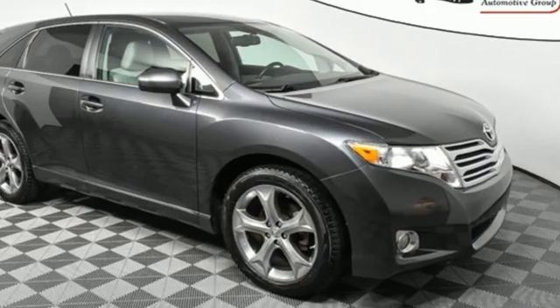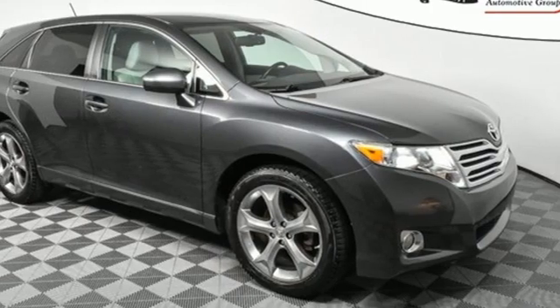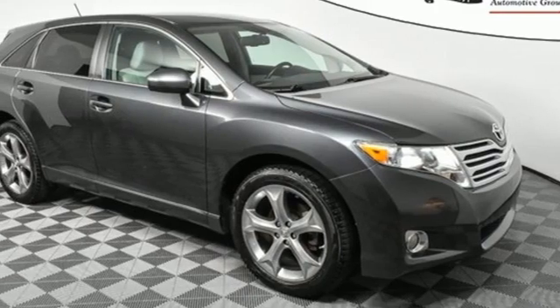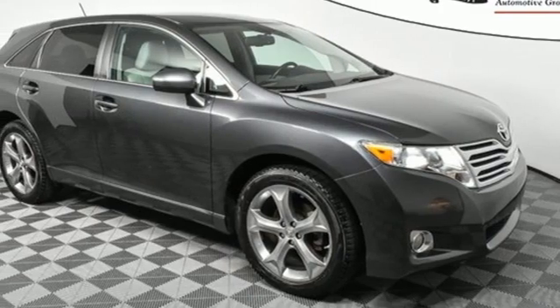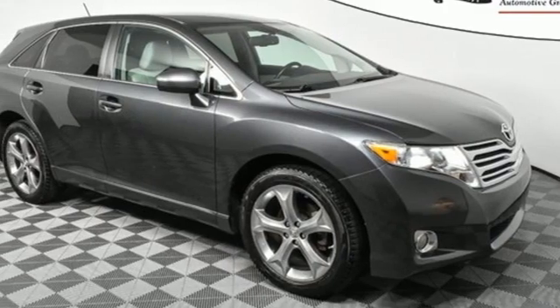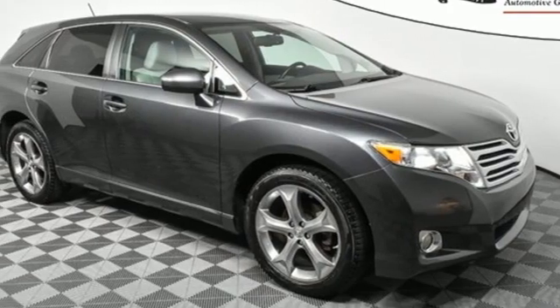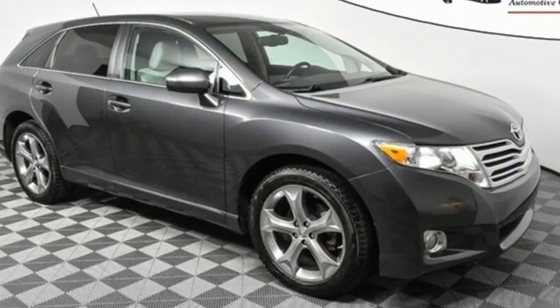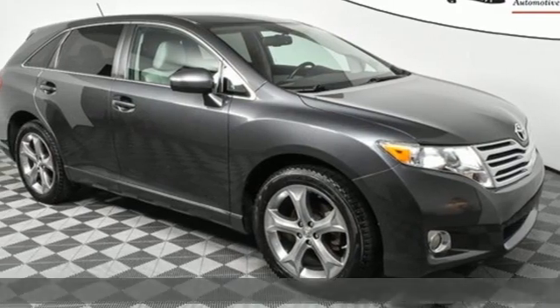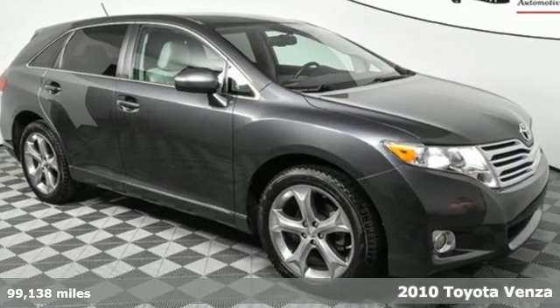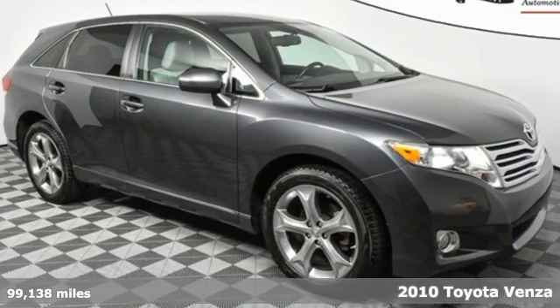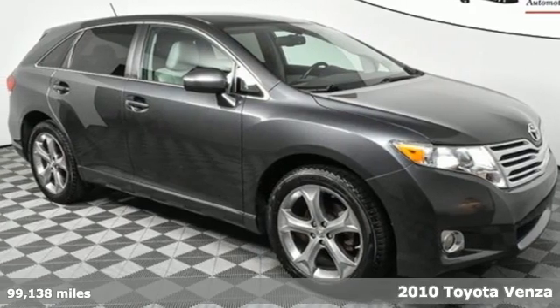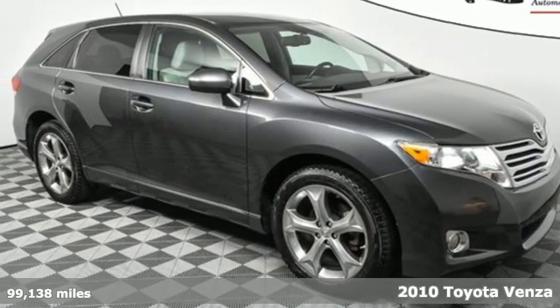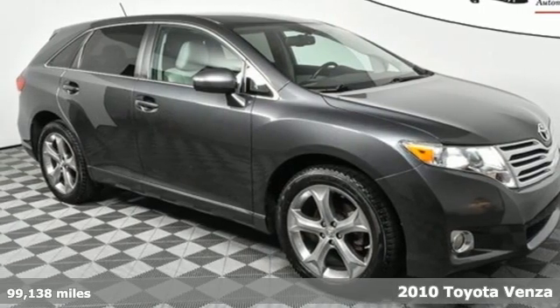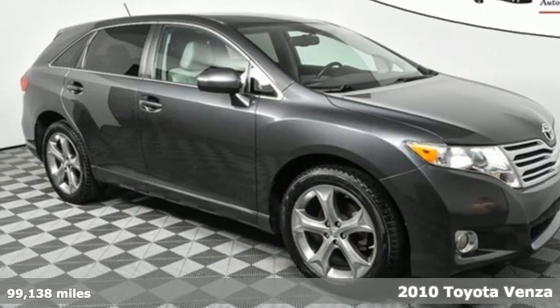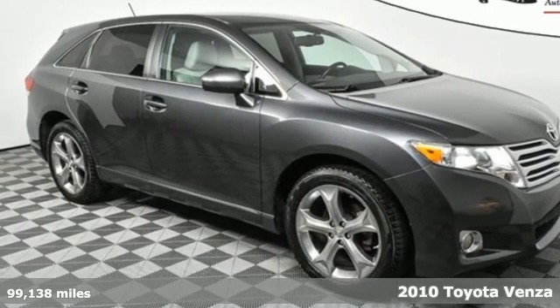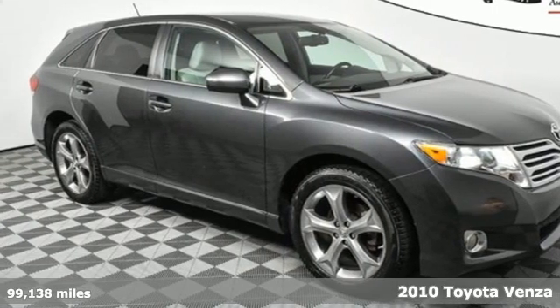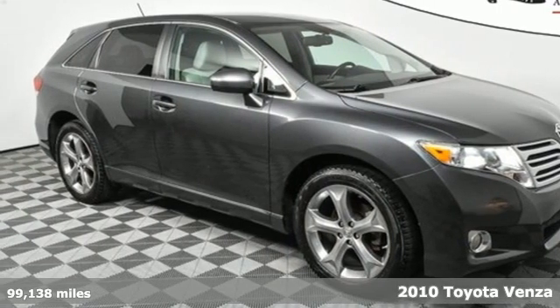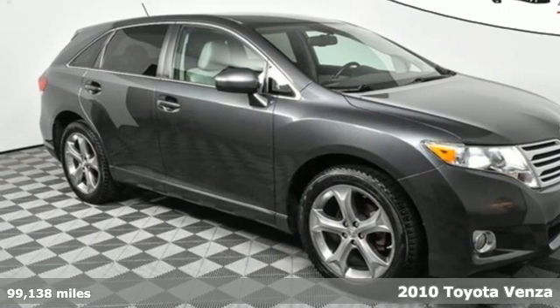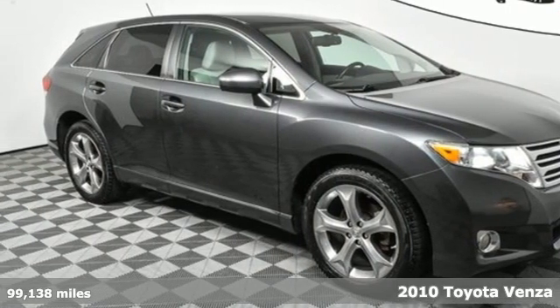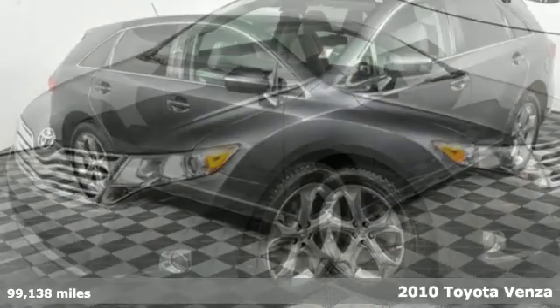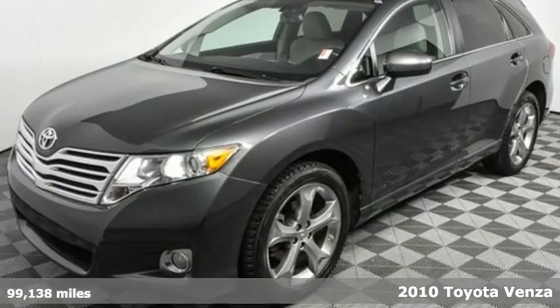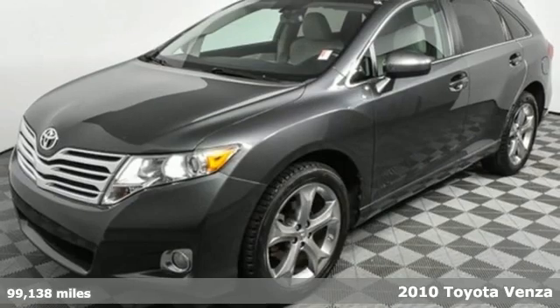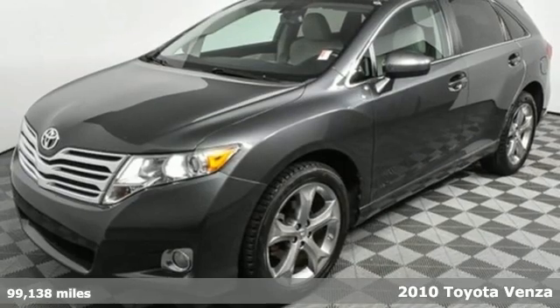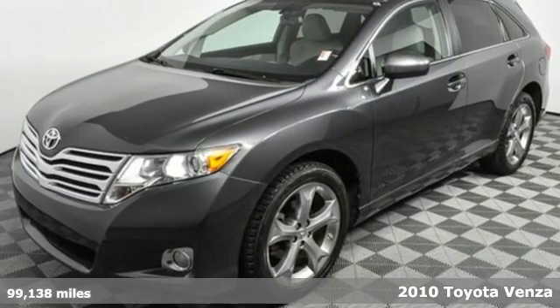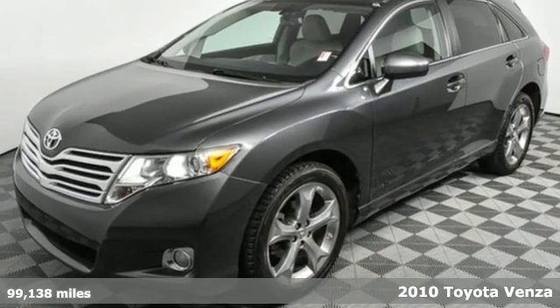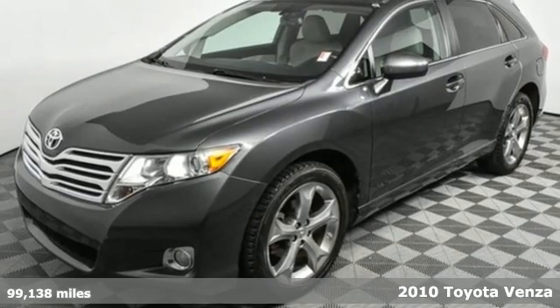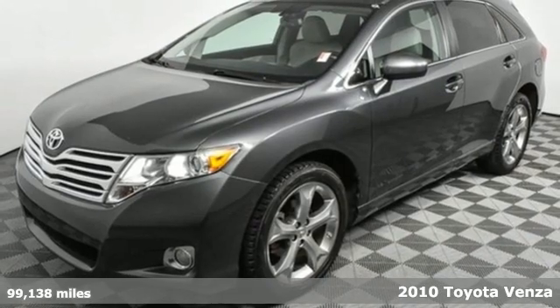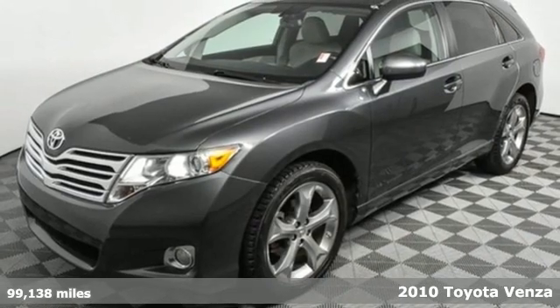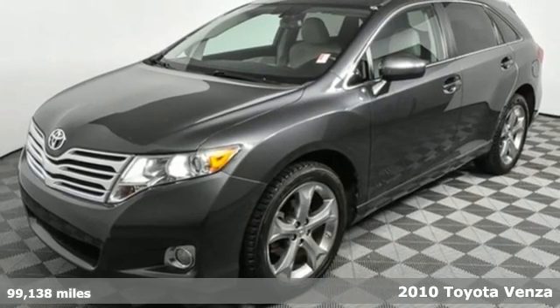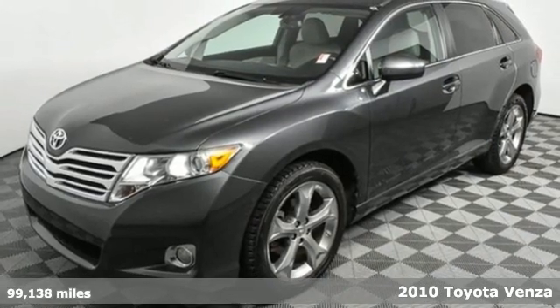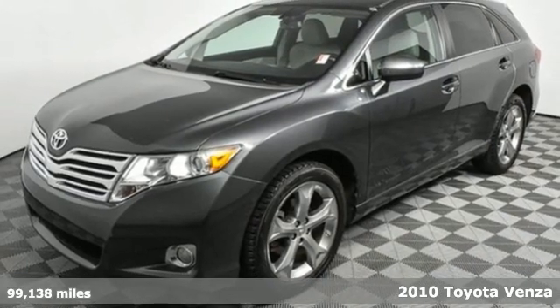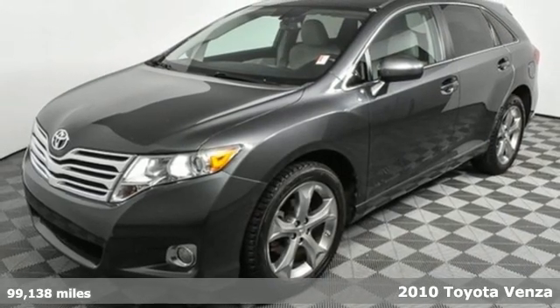It's a 2010 Toyota Venza. When you're looking for comfort, convenience, and quality, you think Toyota.